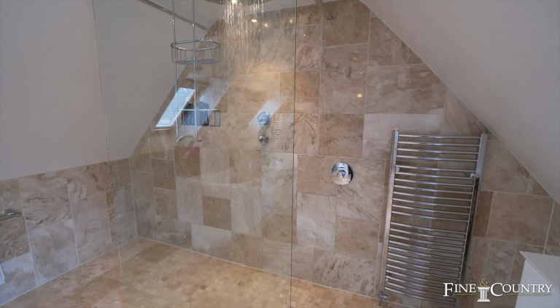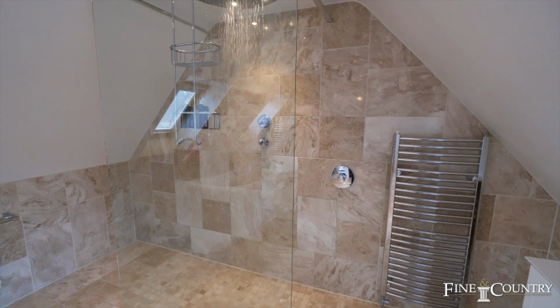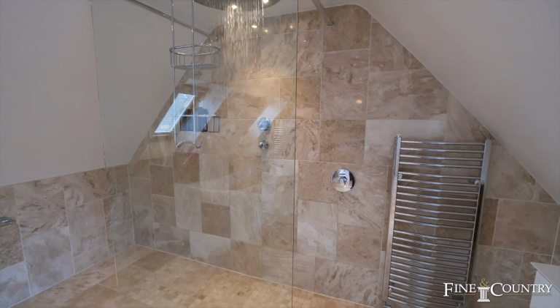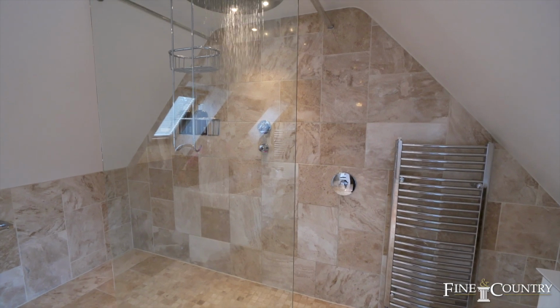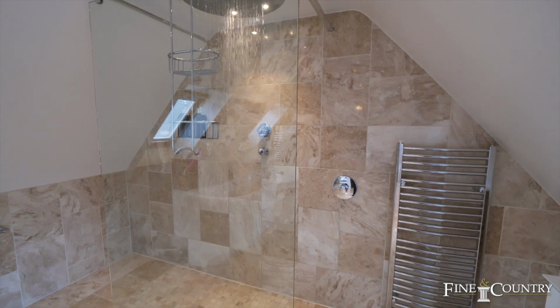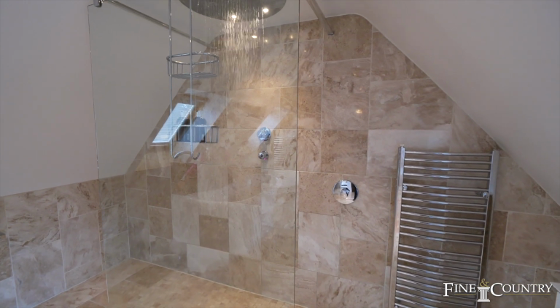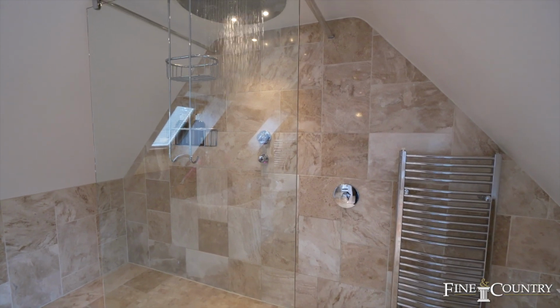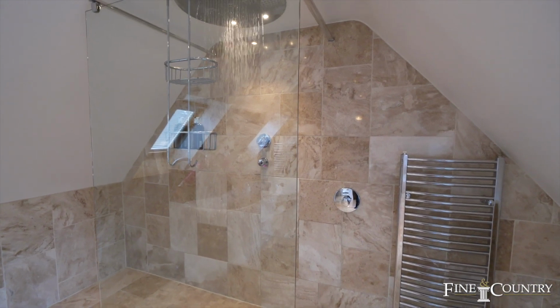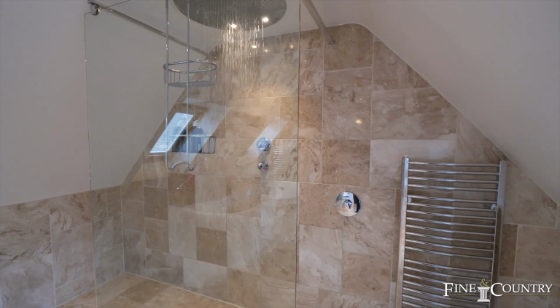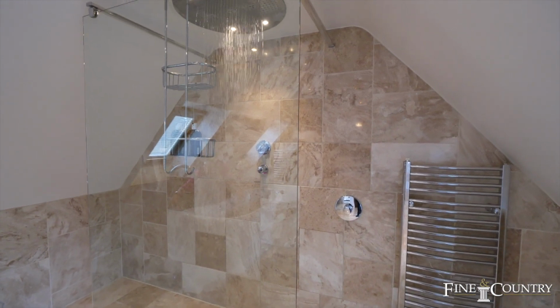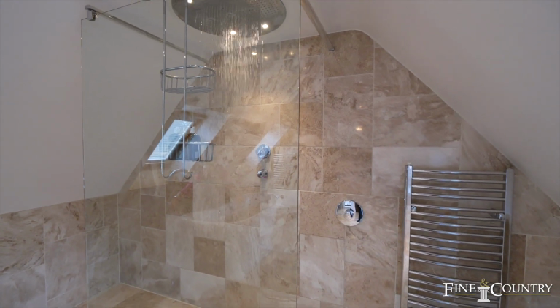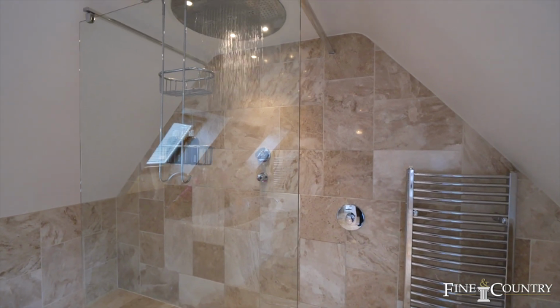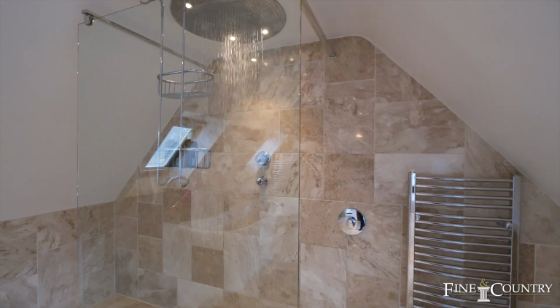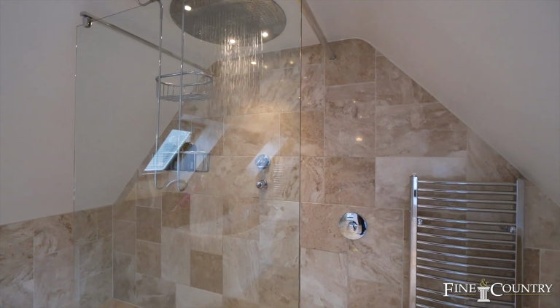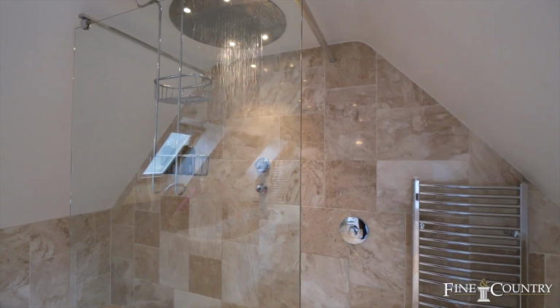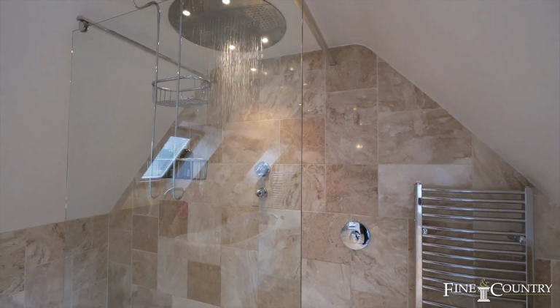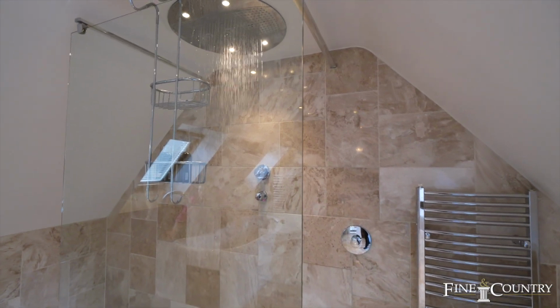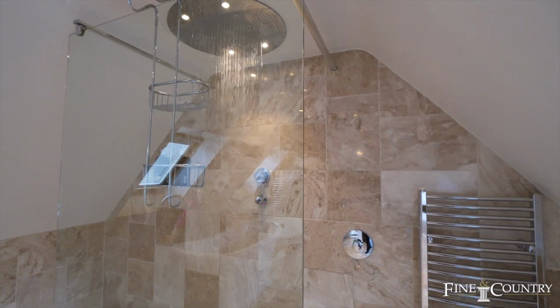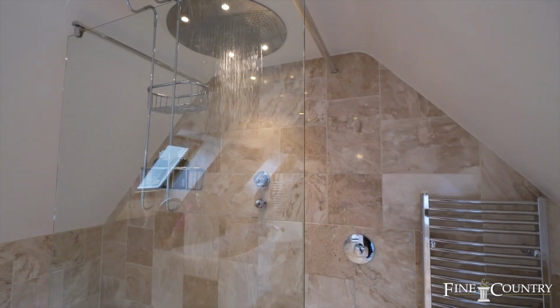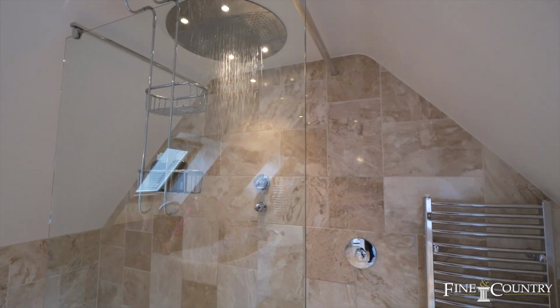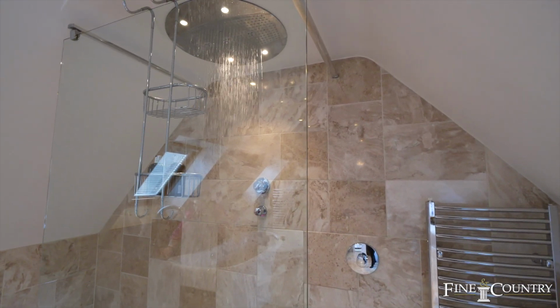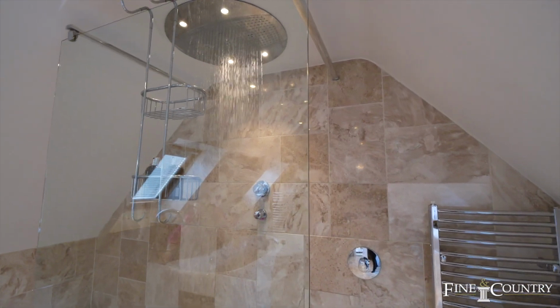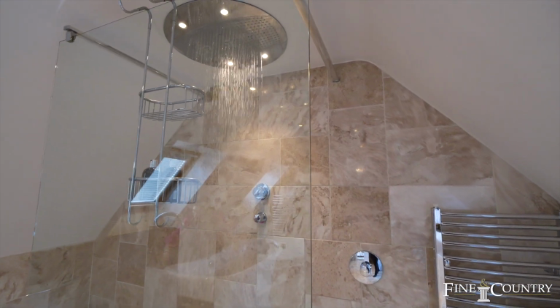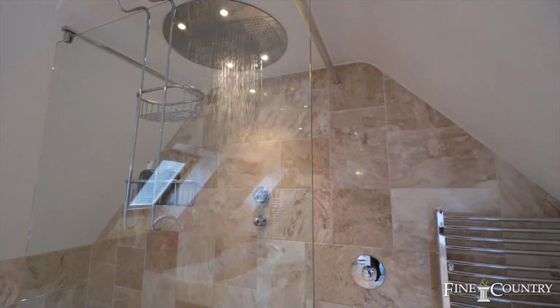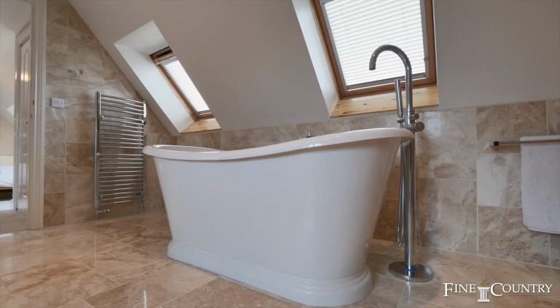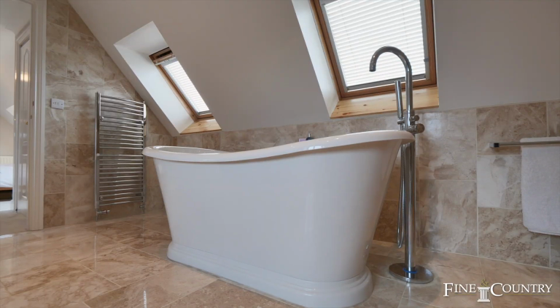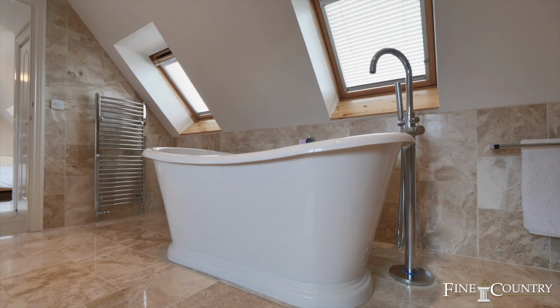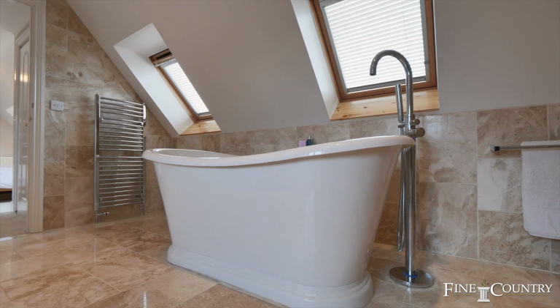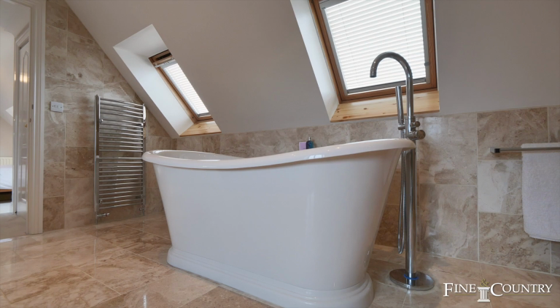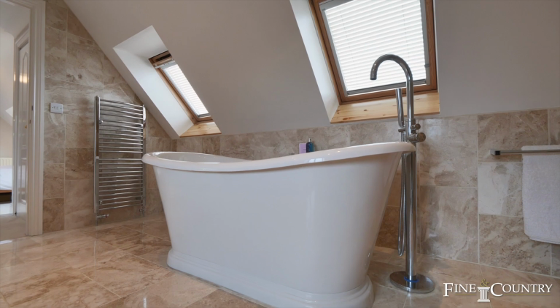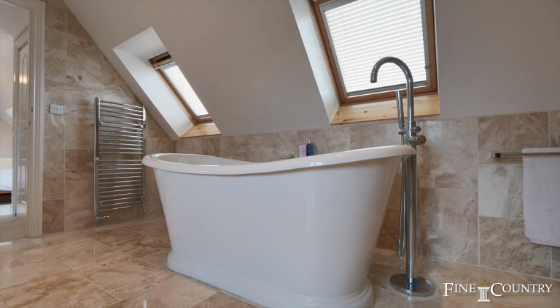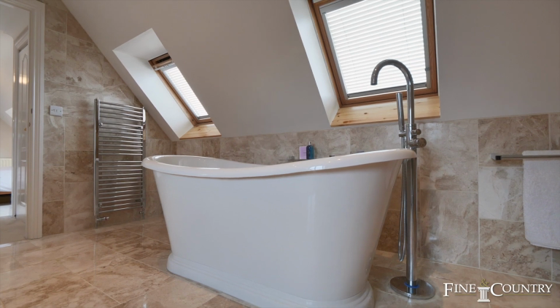This incredible wet room en suite offers a superb rainfall shower as well as a large roll top bath.